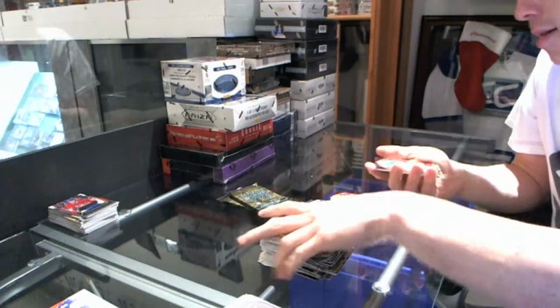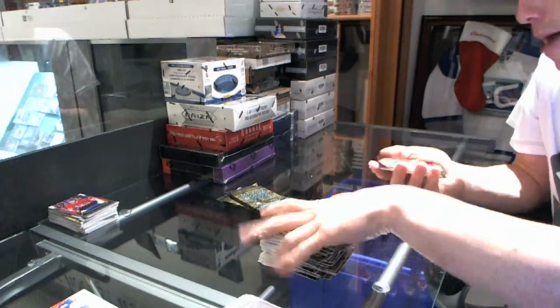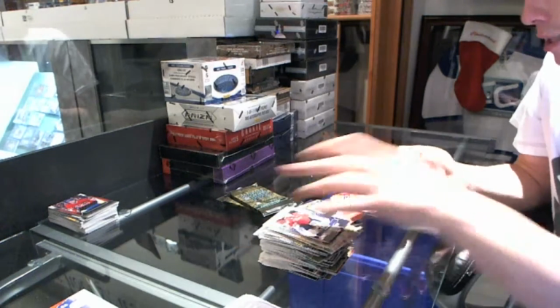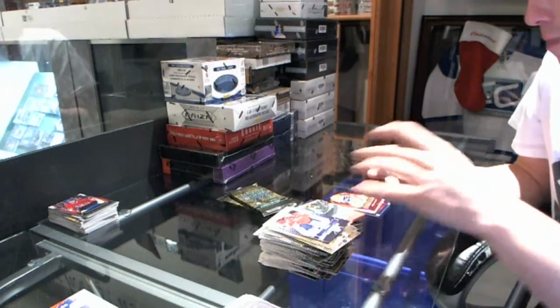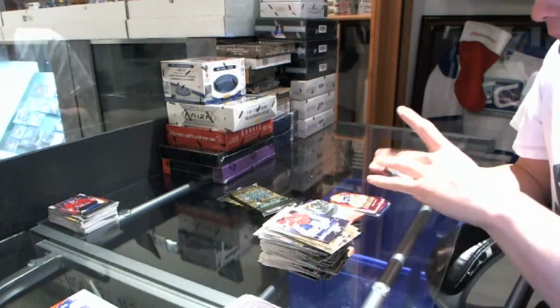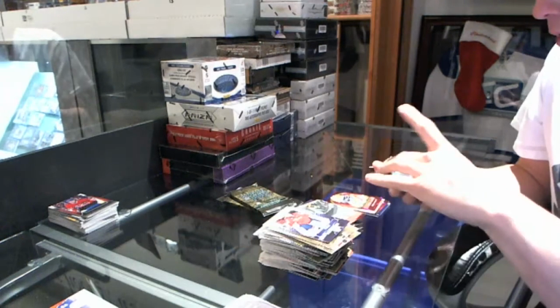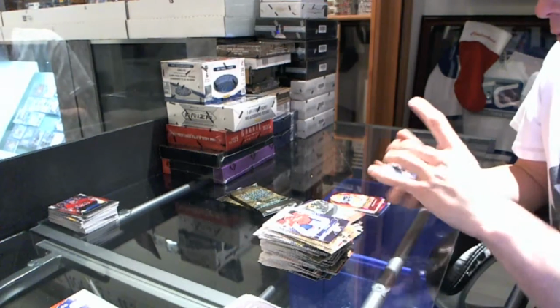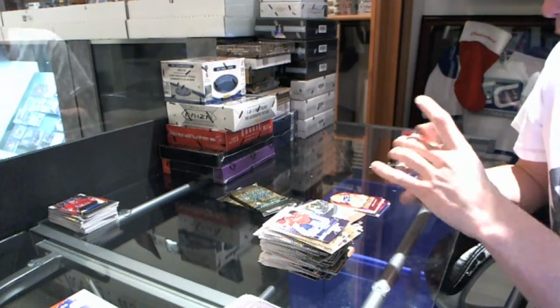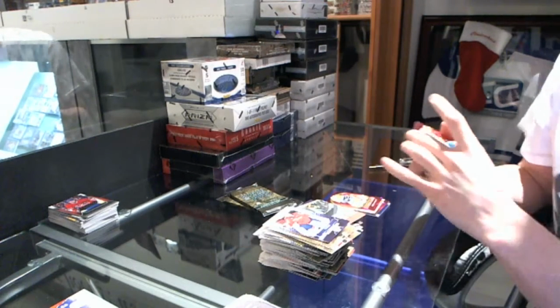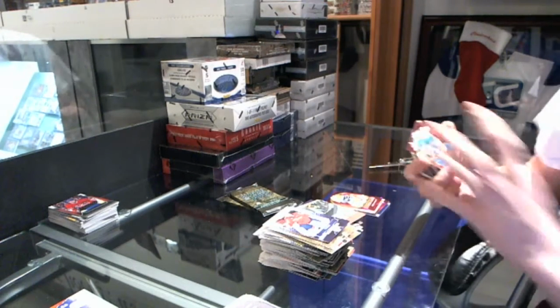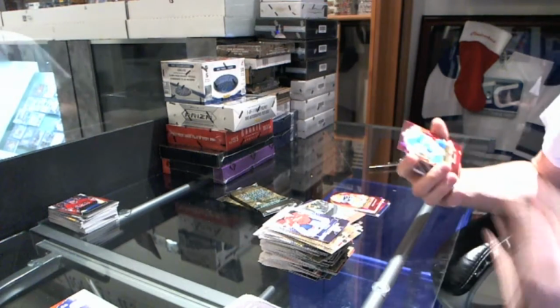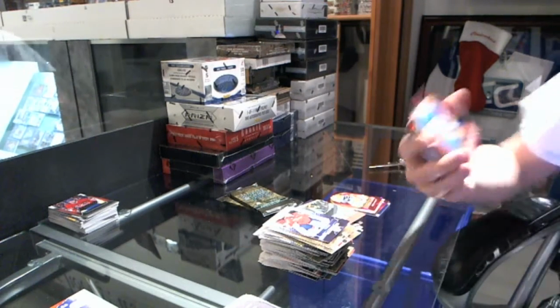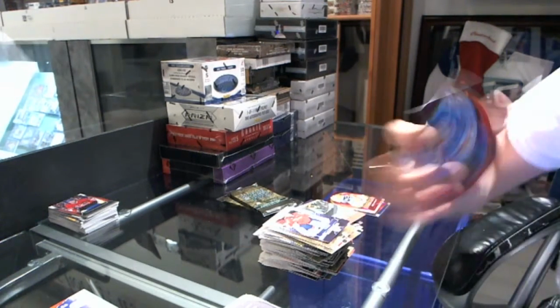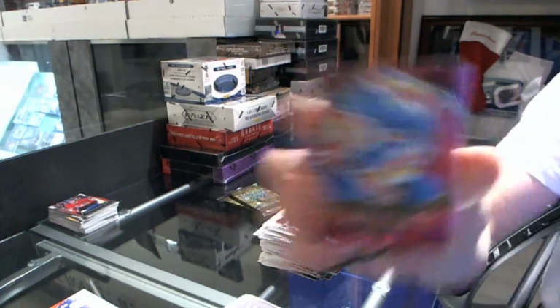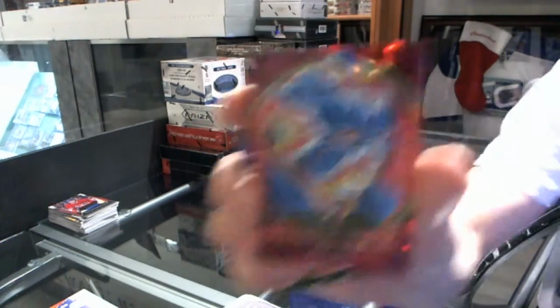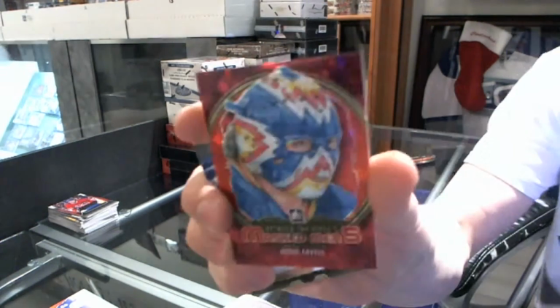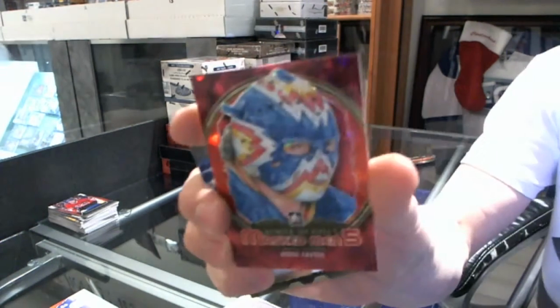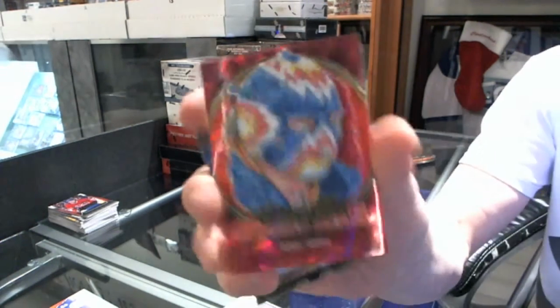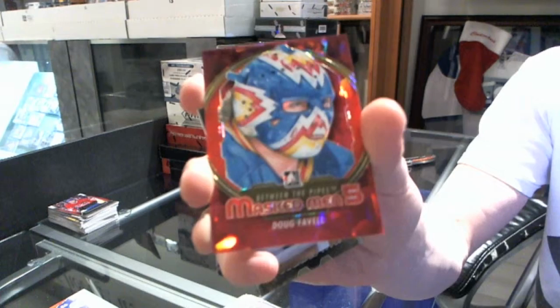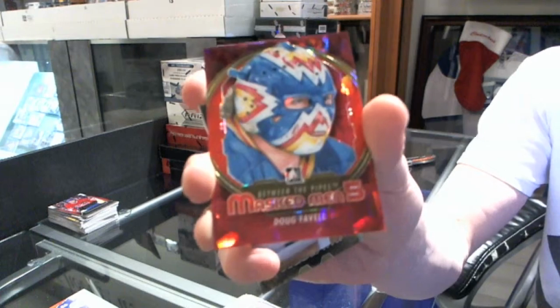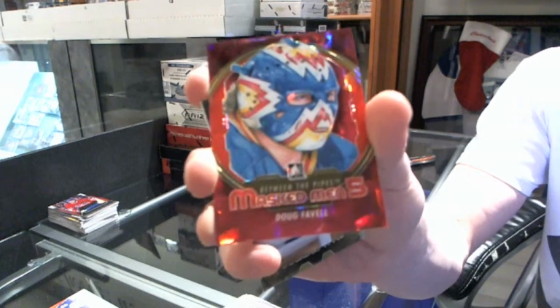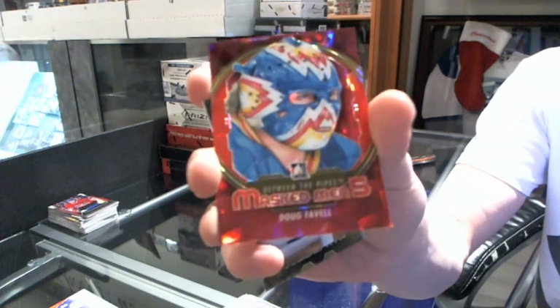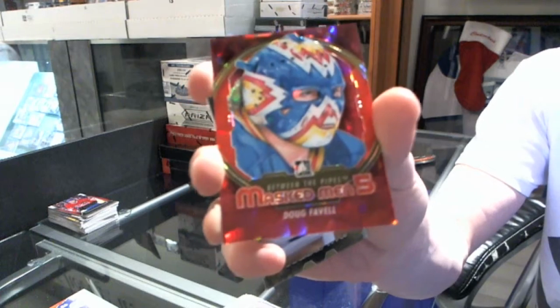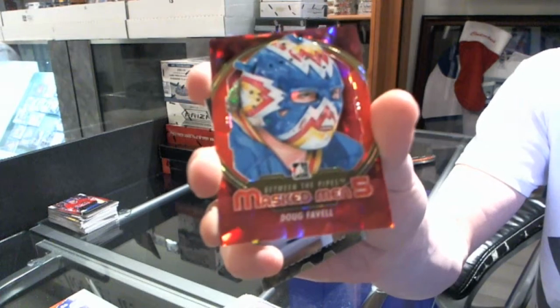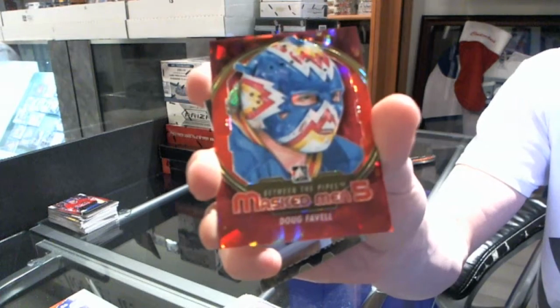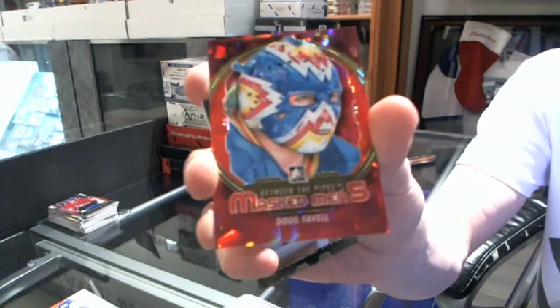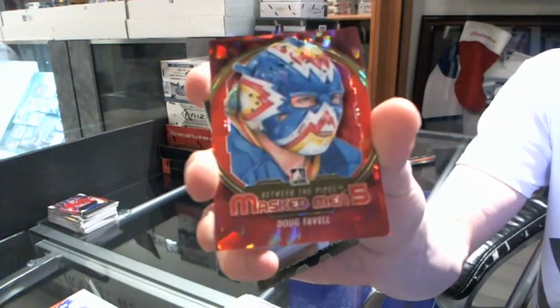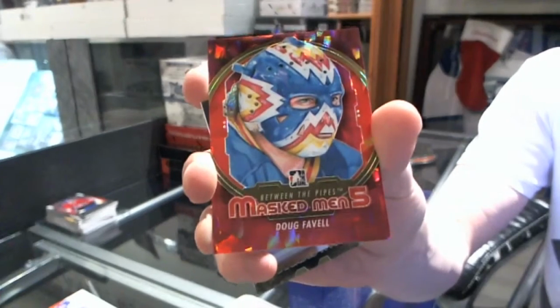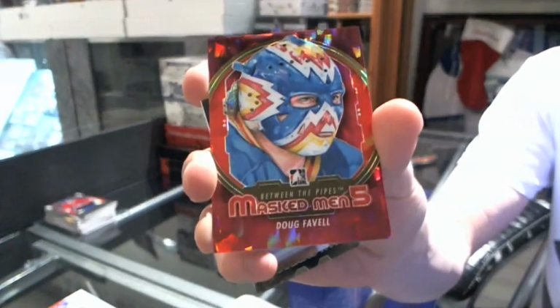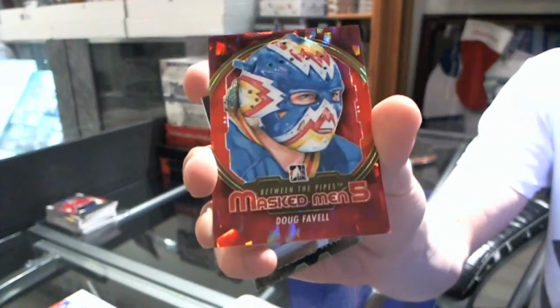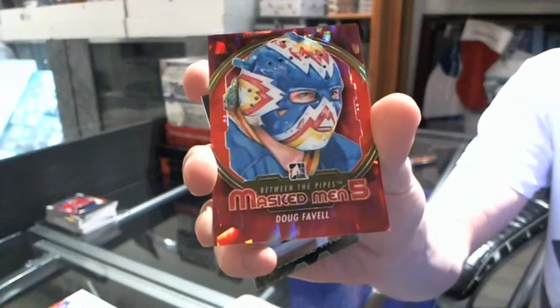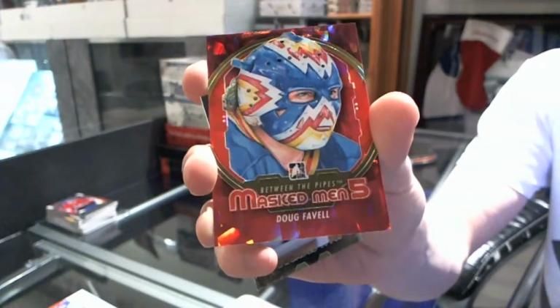Masked men for the Colorado Rockies, a.k.a. the New Jersey Devils, Doug Favelle.